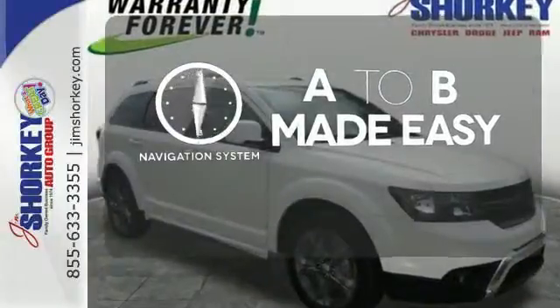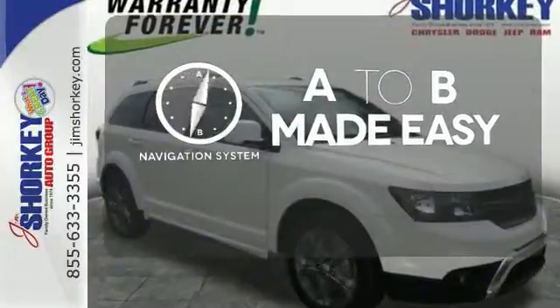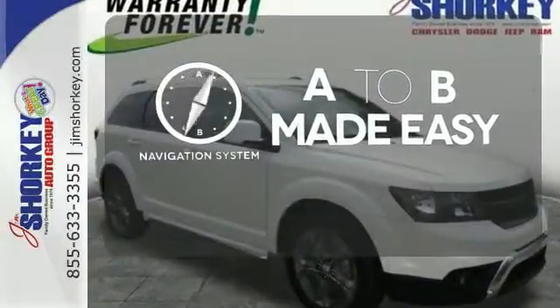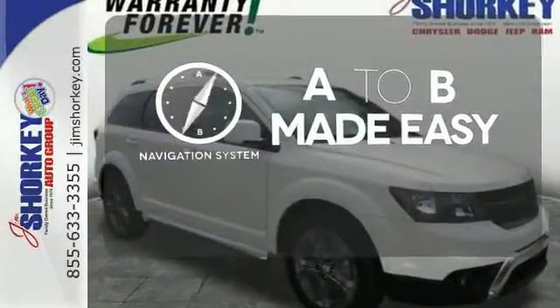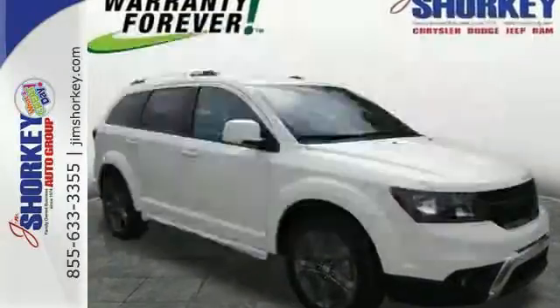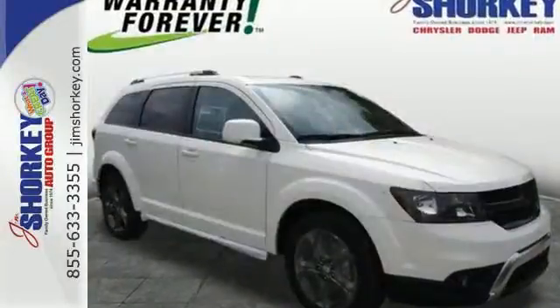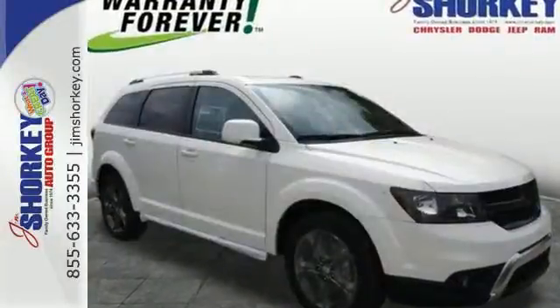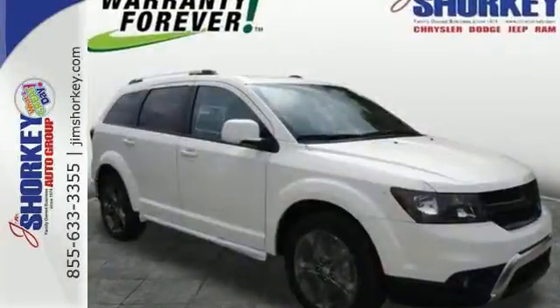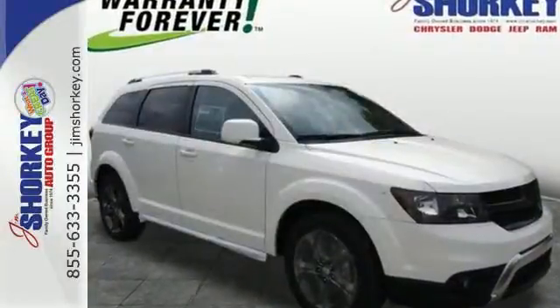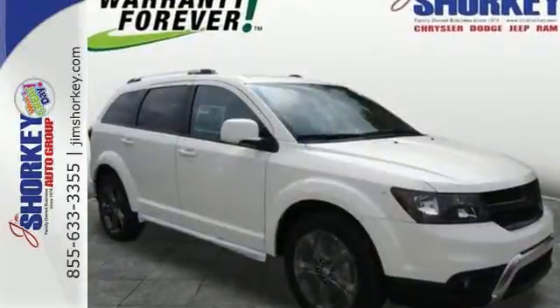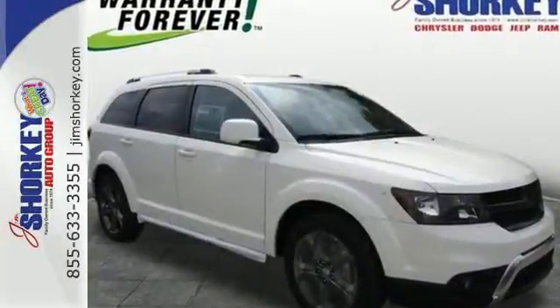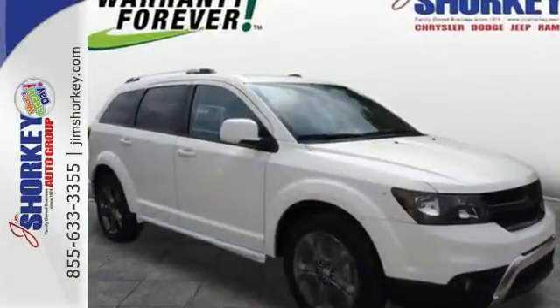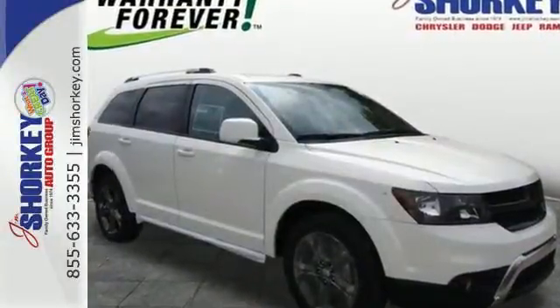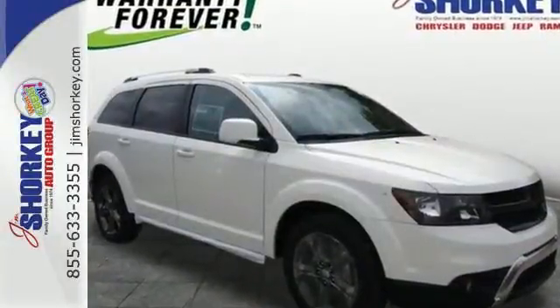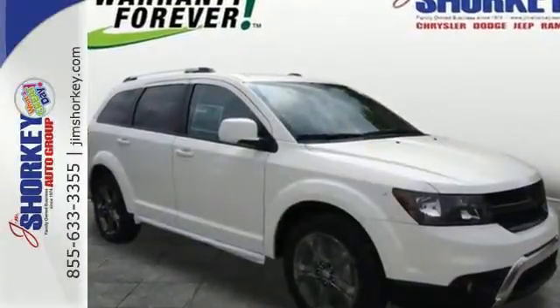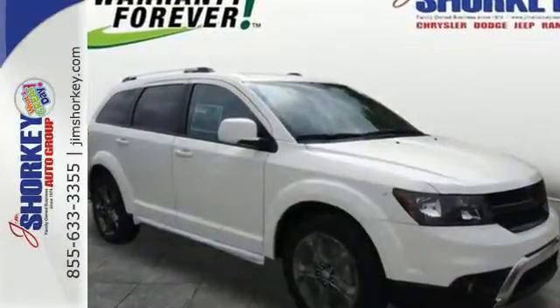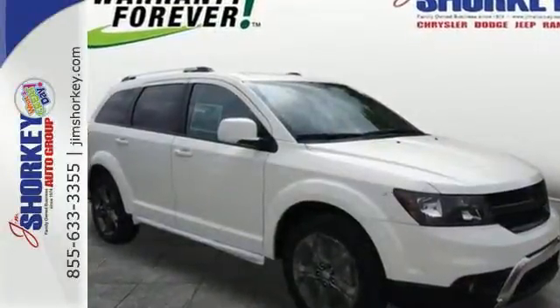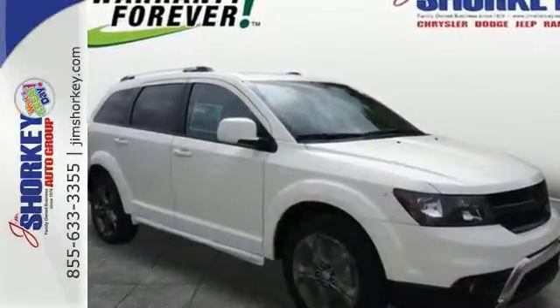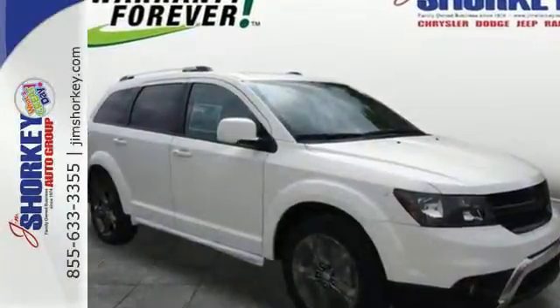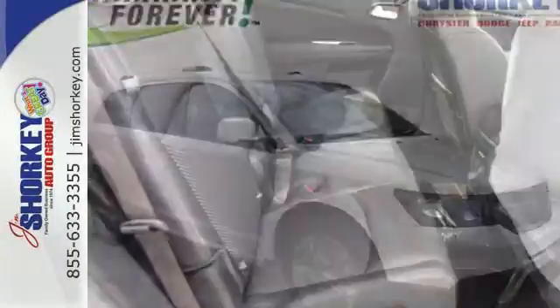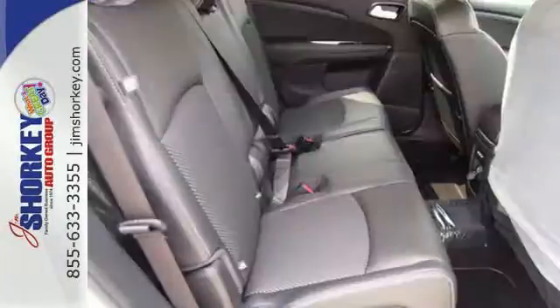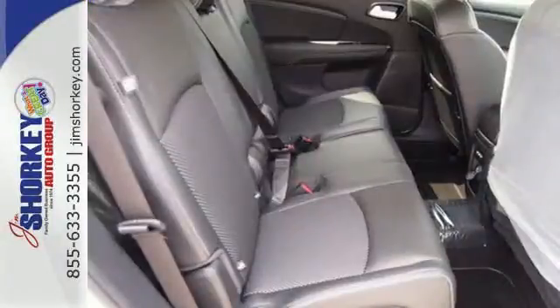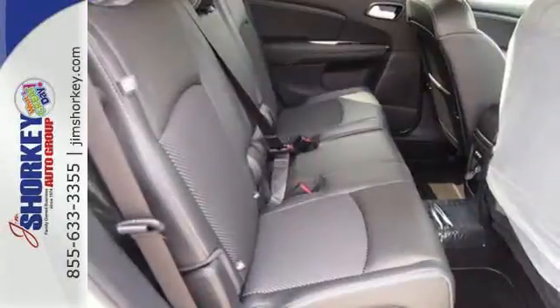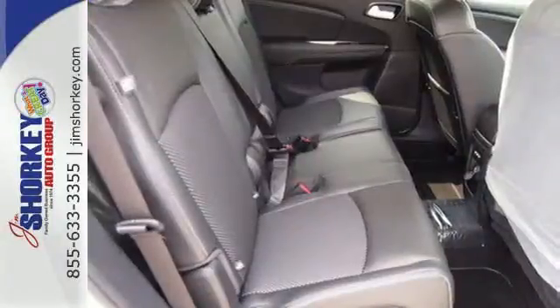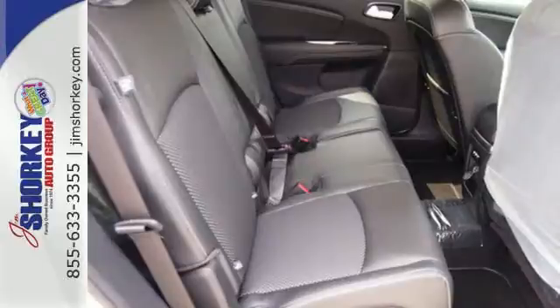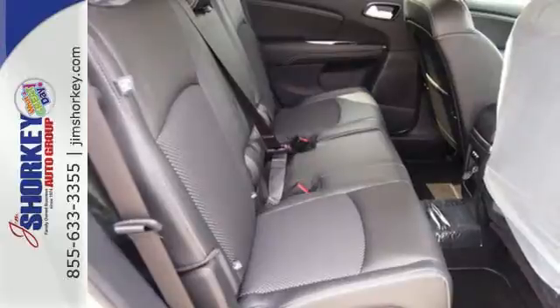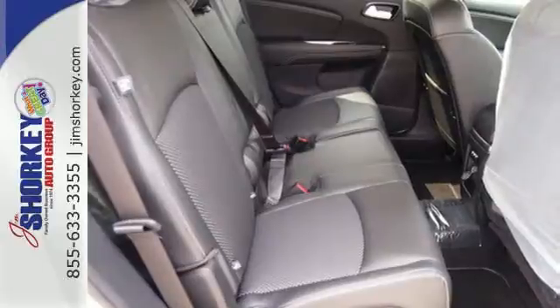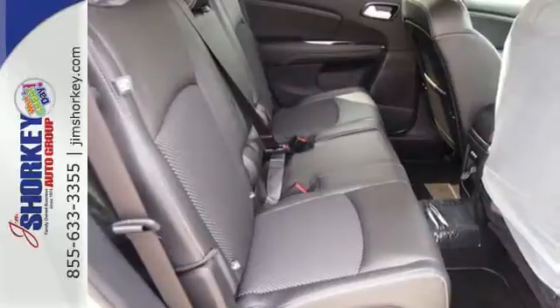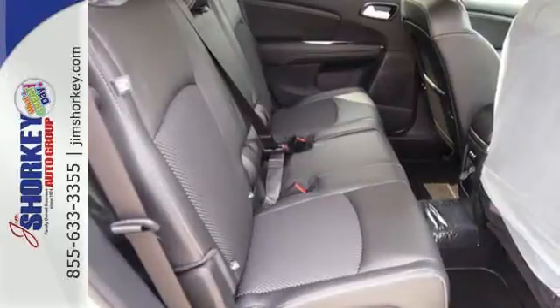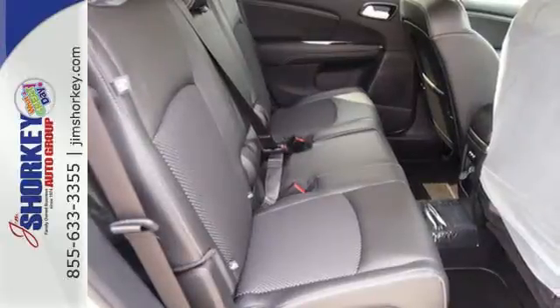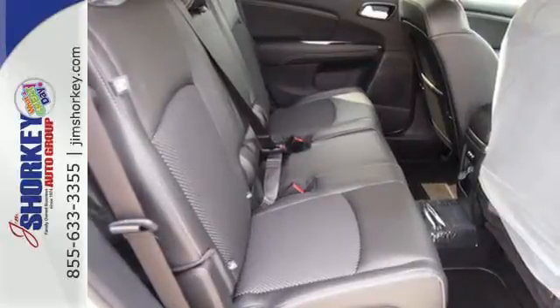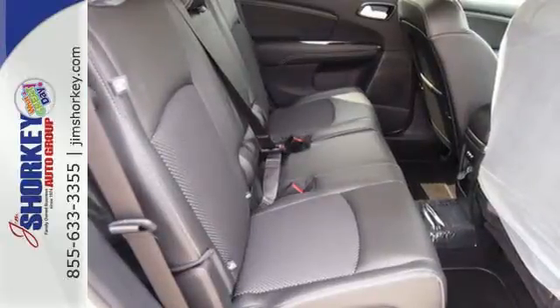Safe and roomy, this Journey is ready to head out on an adventure. Test drive it today.